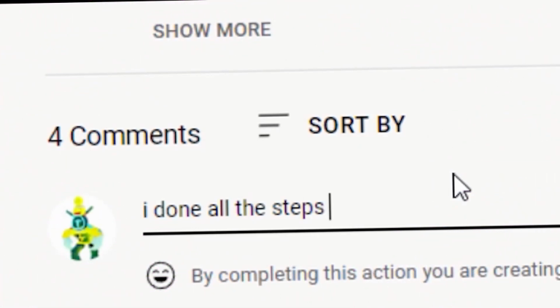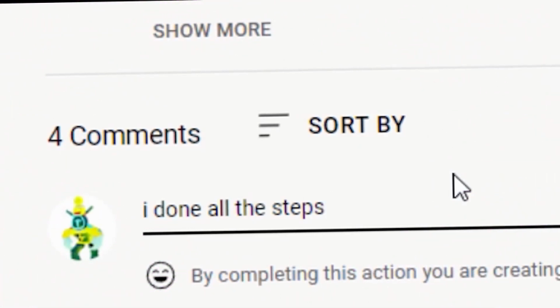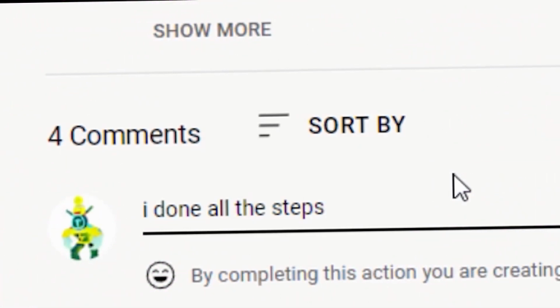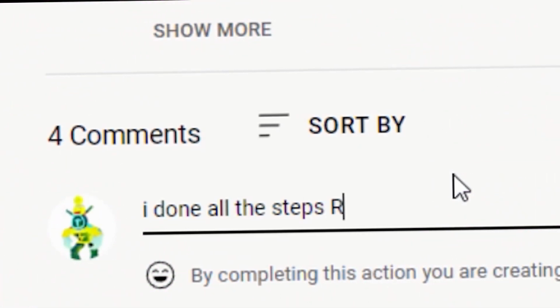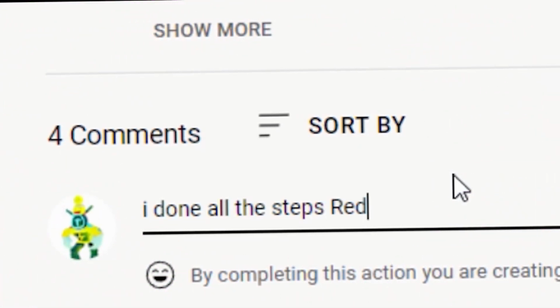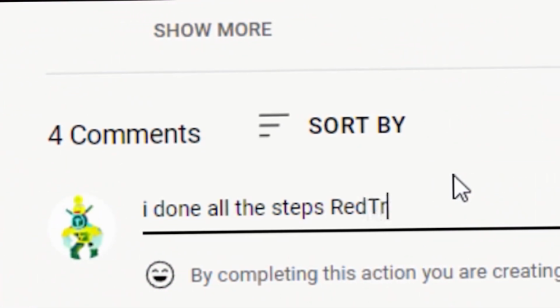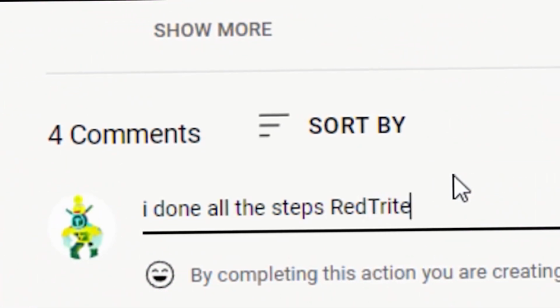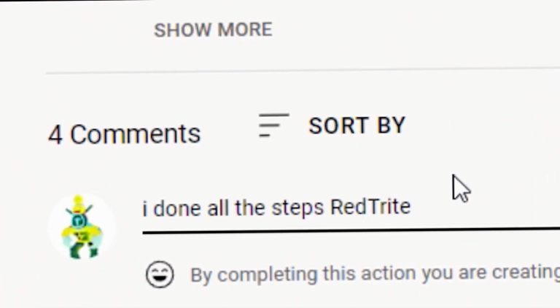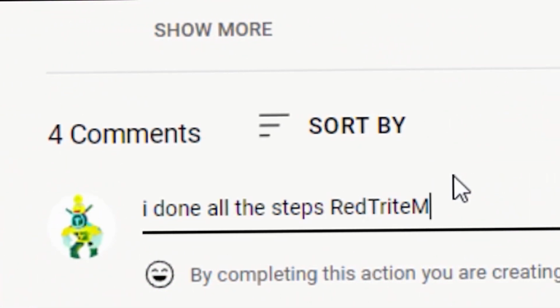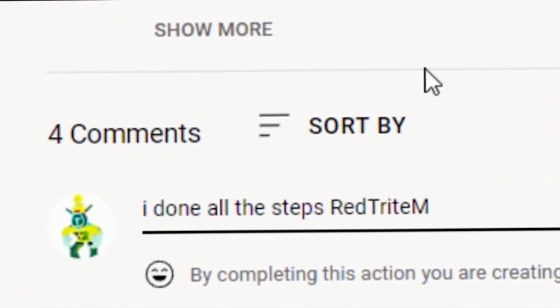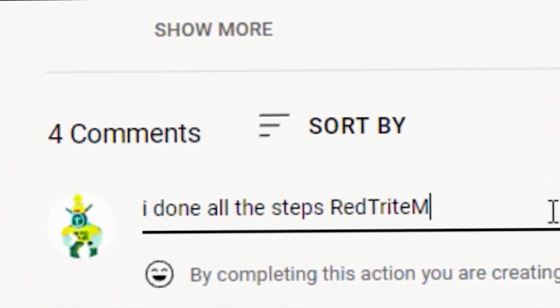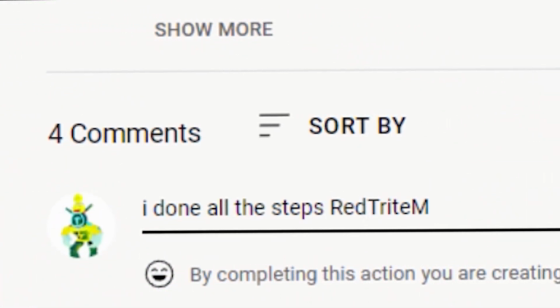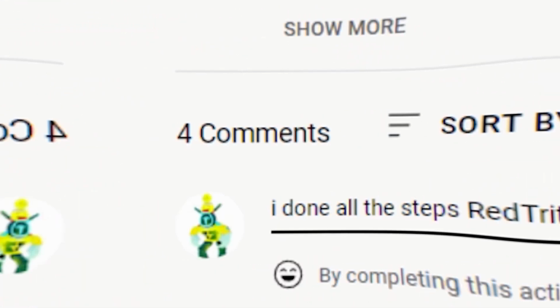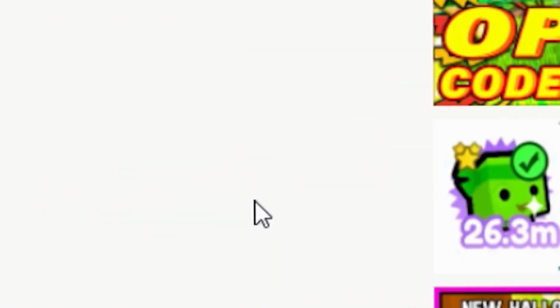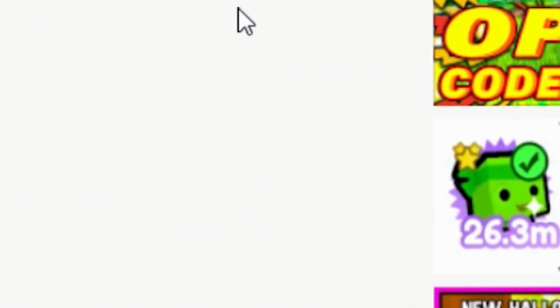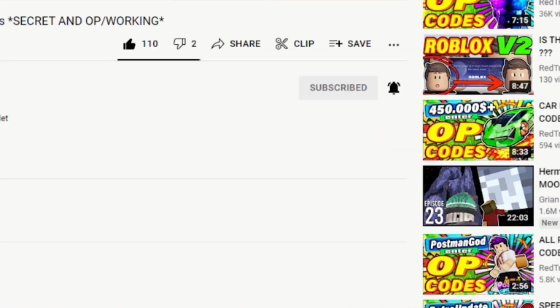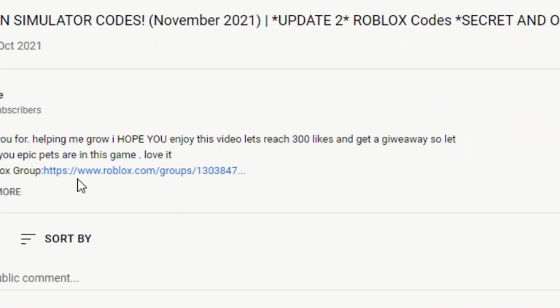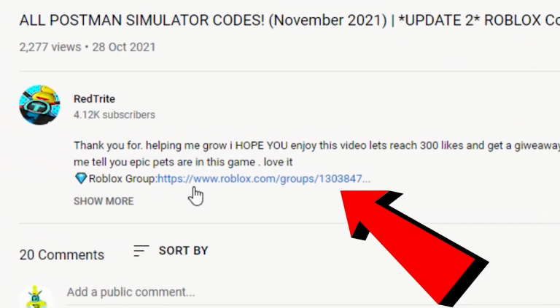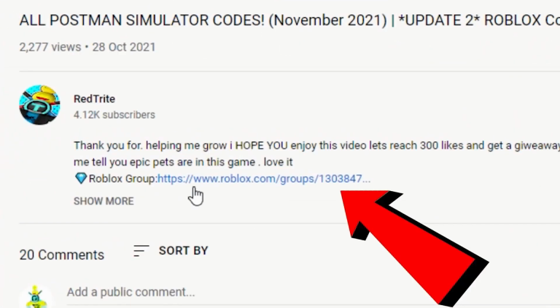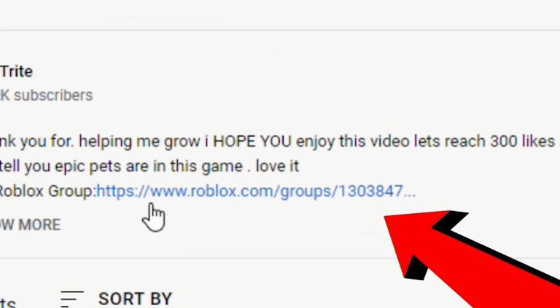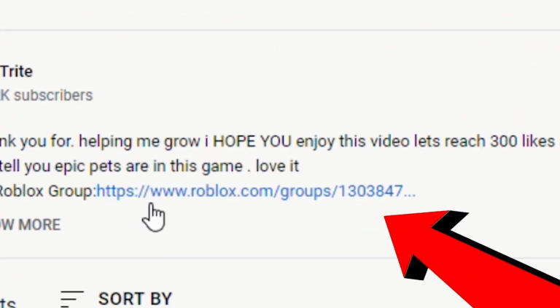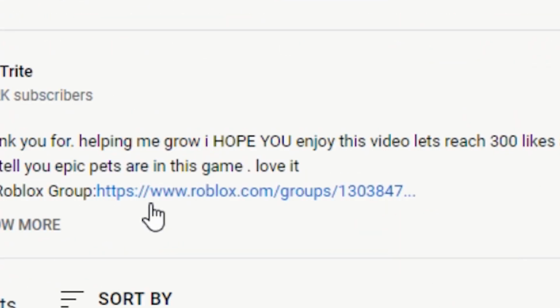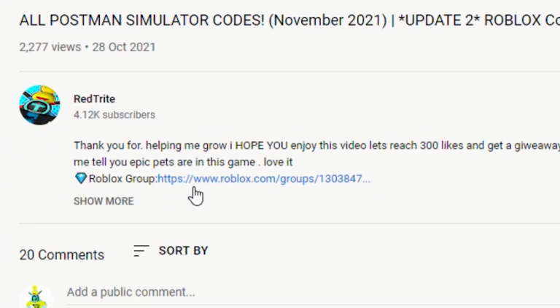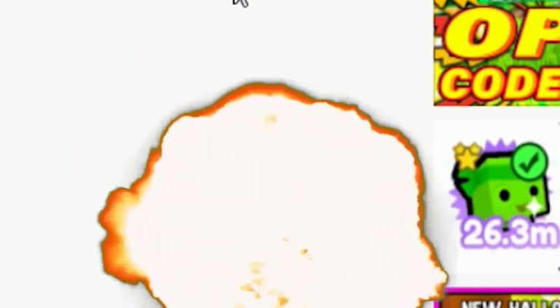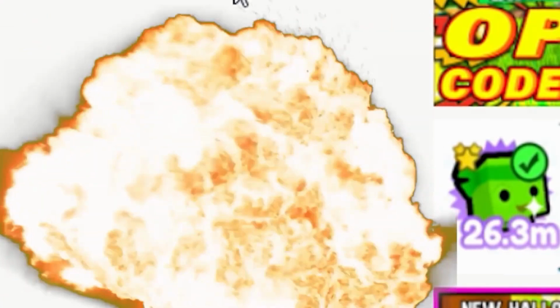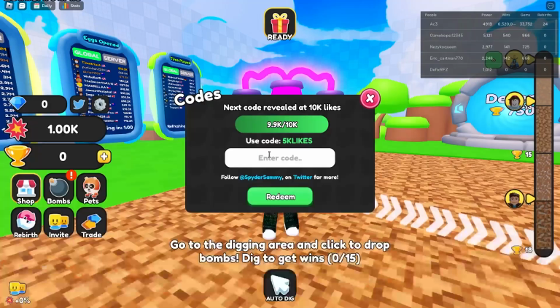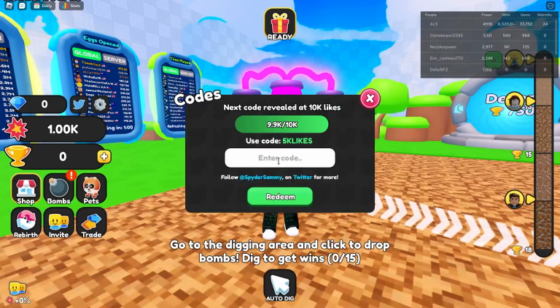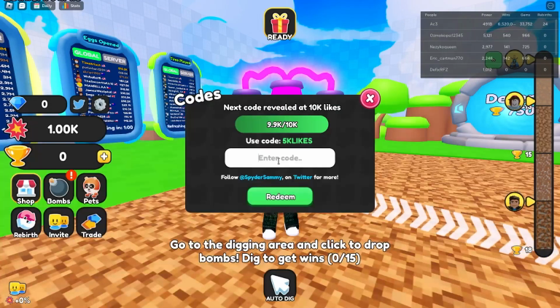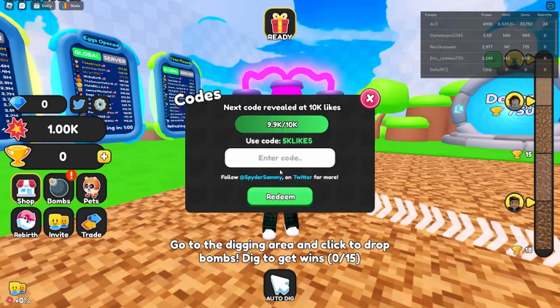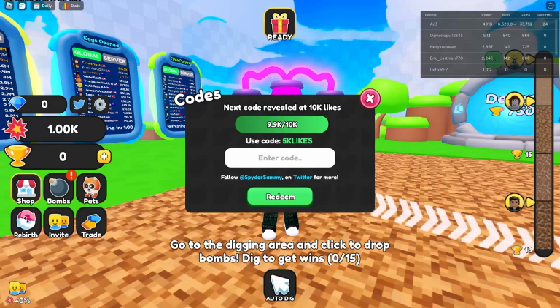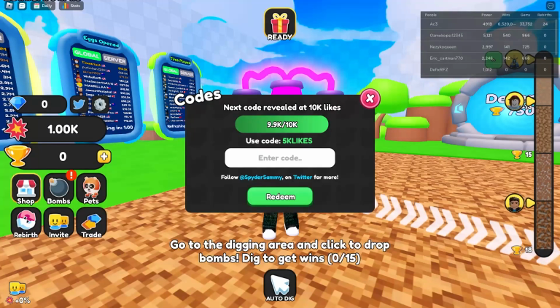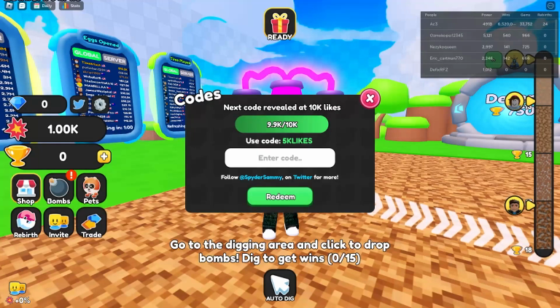So how you can enter 2 Robux in the game — basically just go right through here, where it's the Twitter board, and here you can initially just enter them.